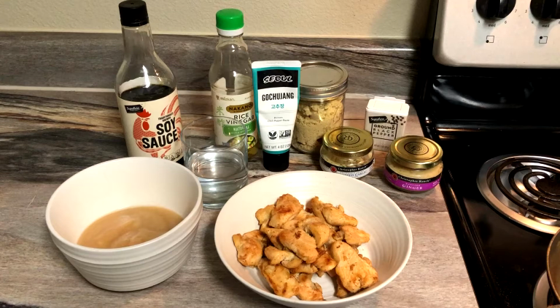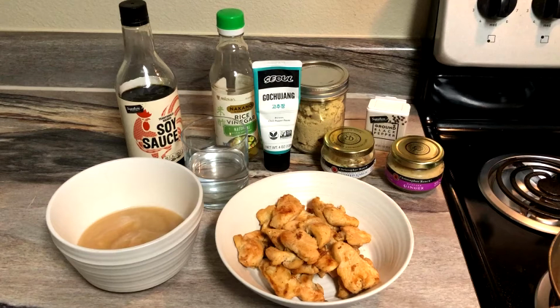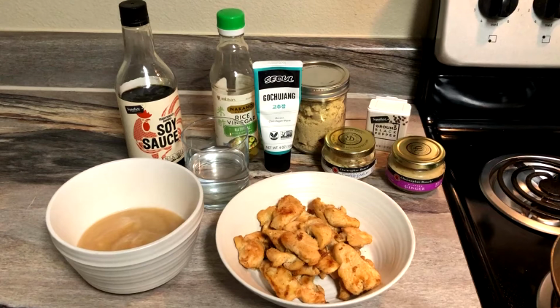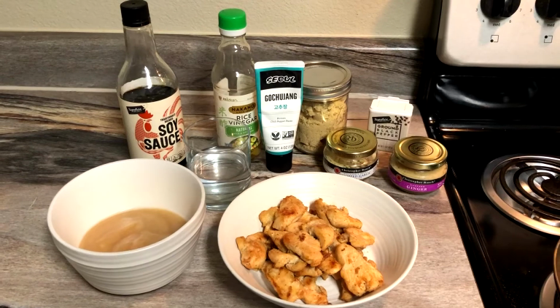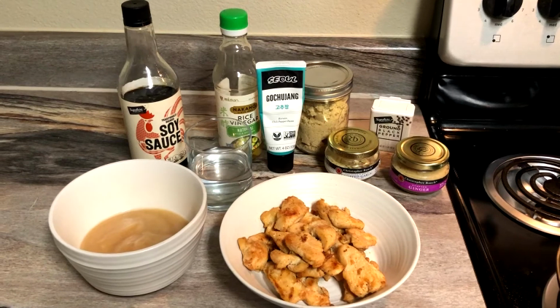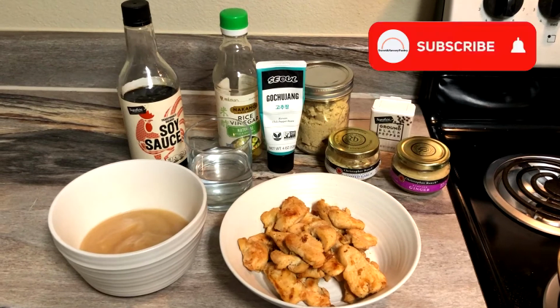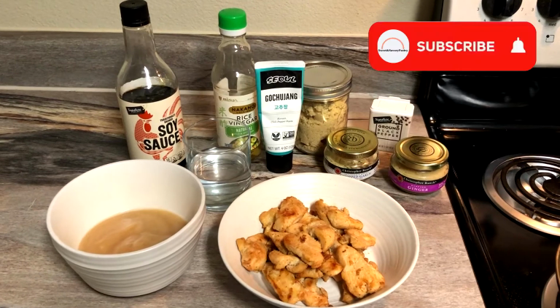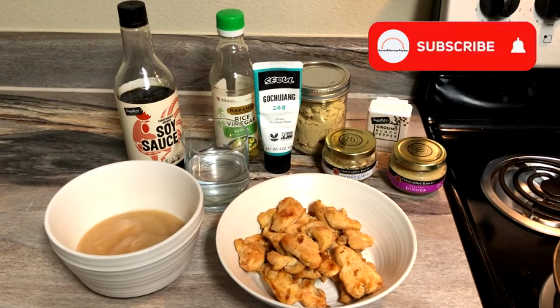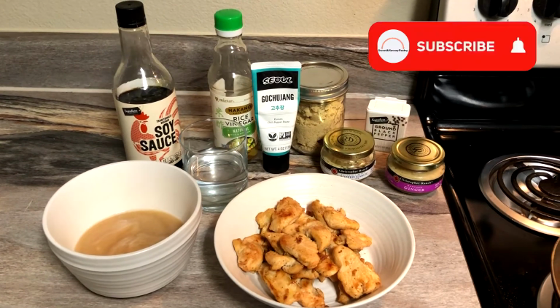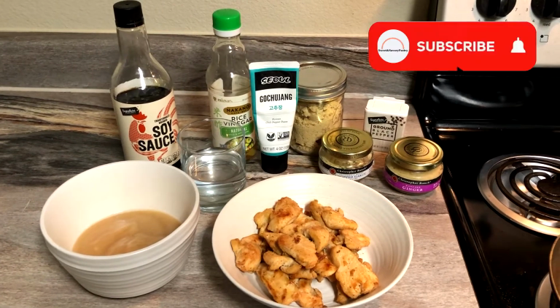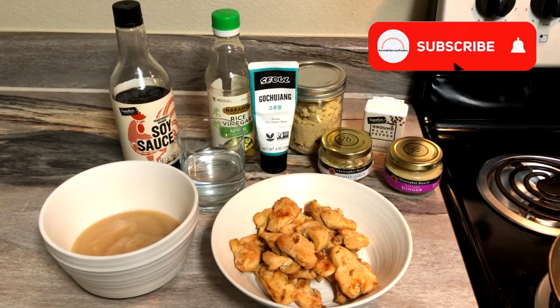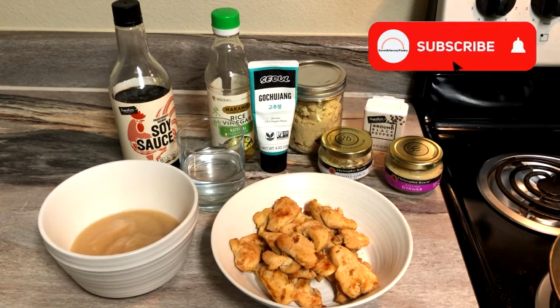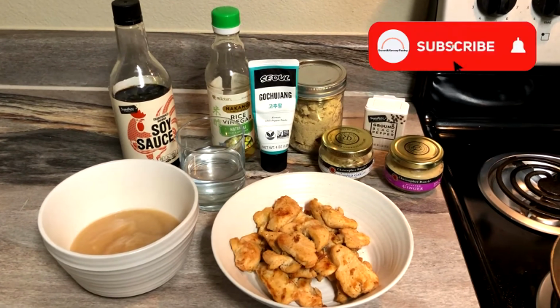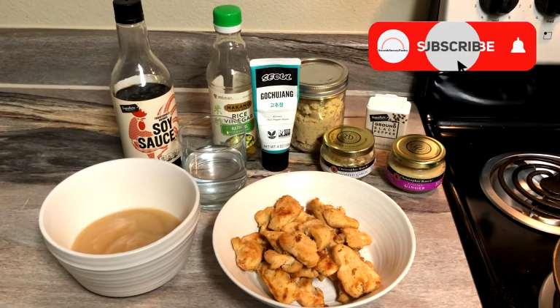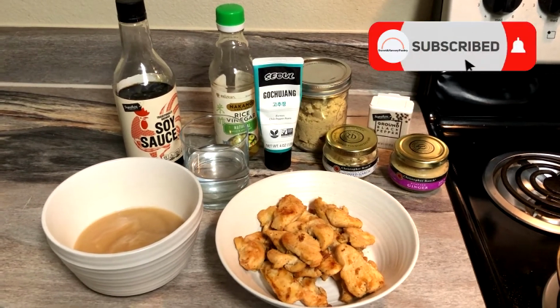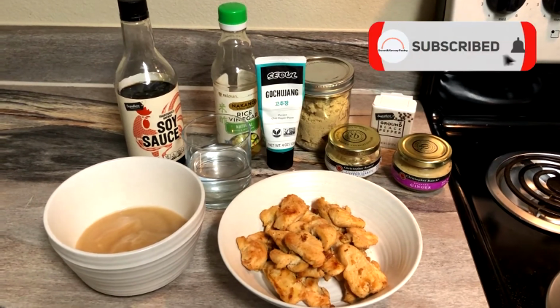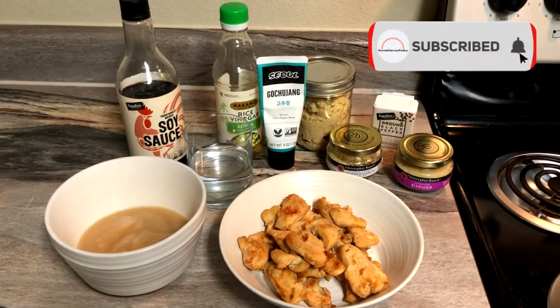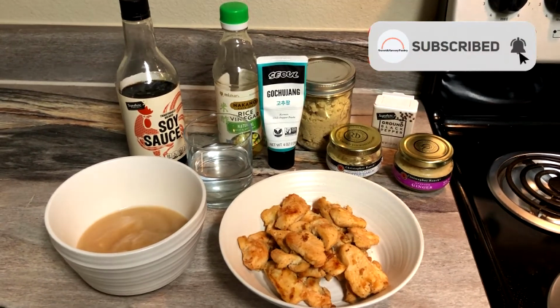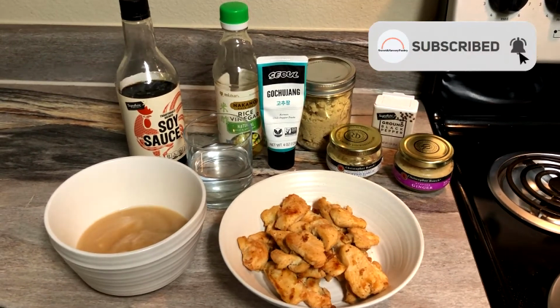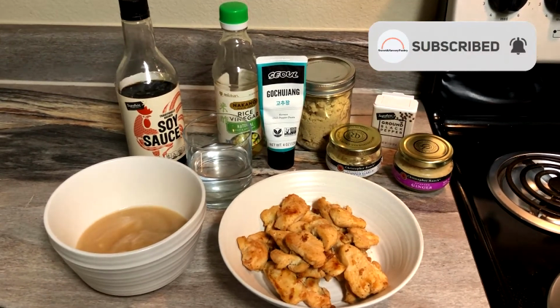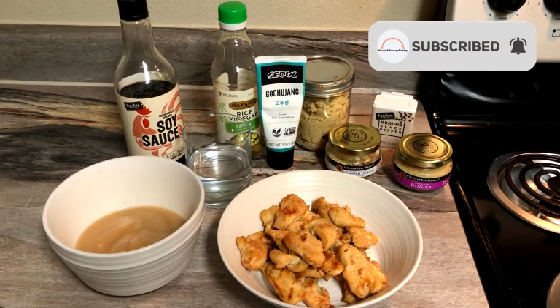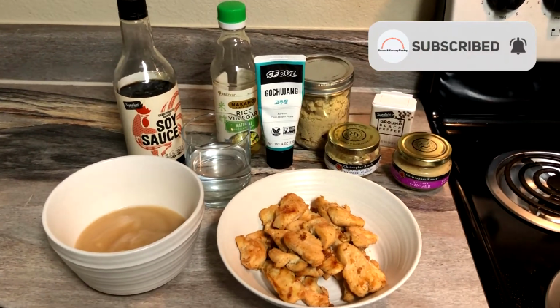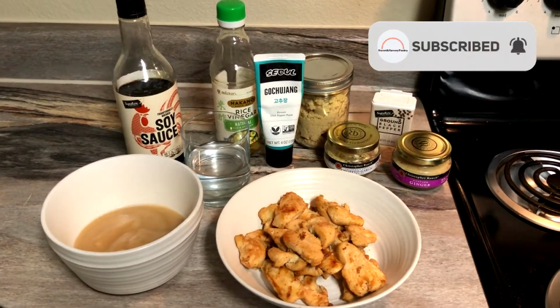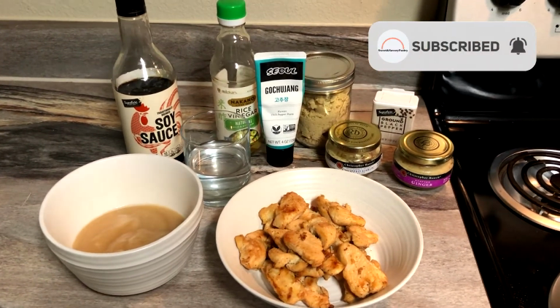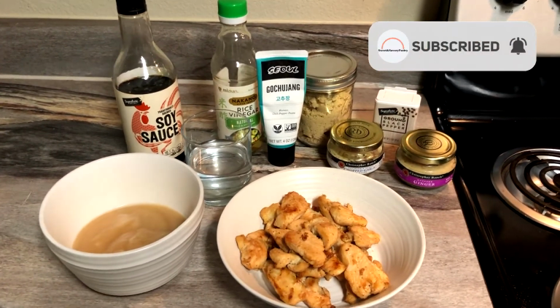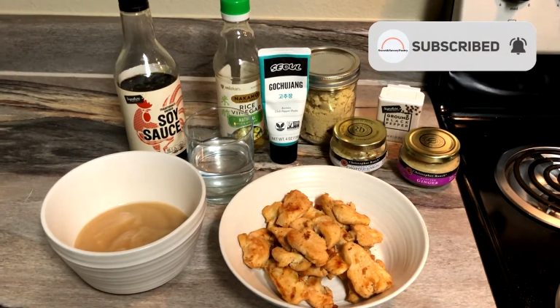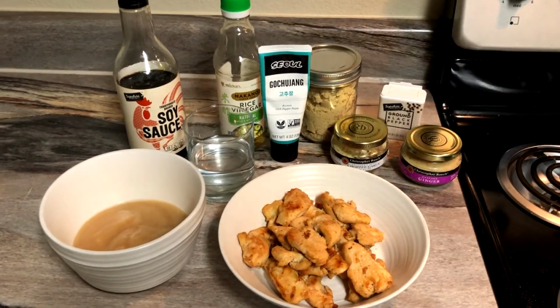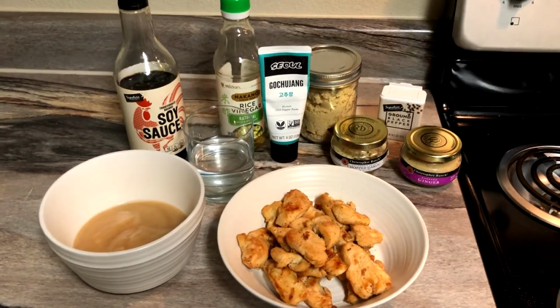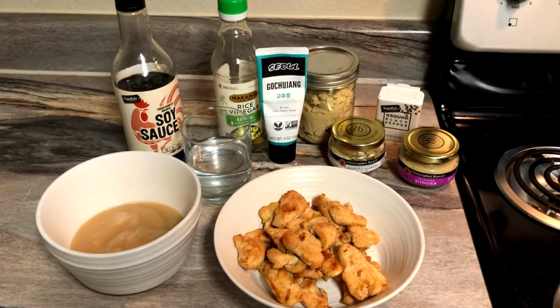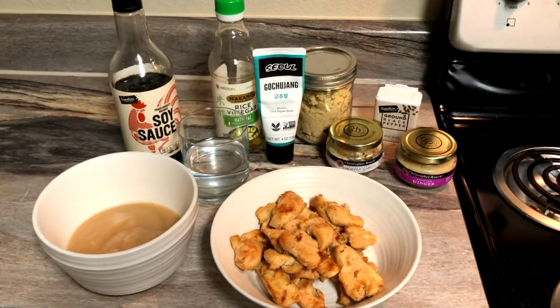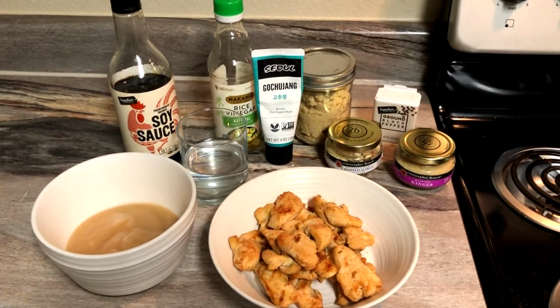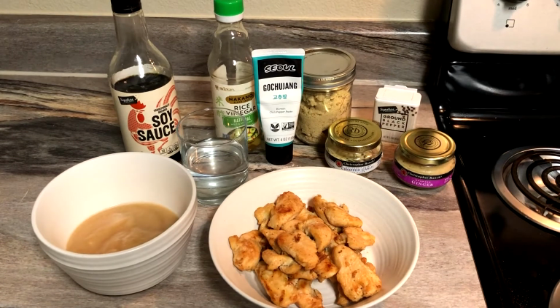Hello, welcome to my channel. Today I'll show you how to cook an authentic Korean chicken bulgogi.